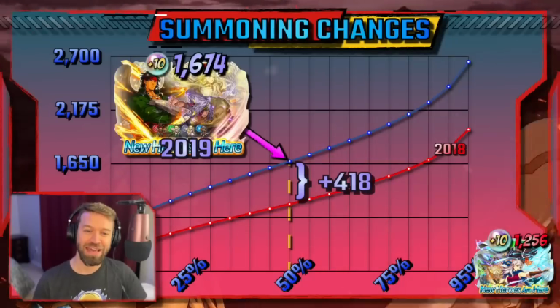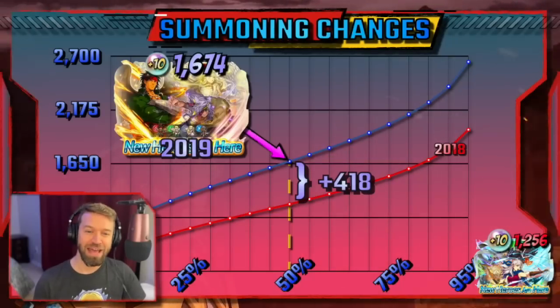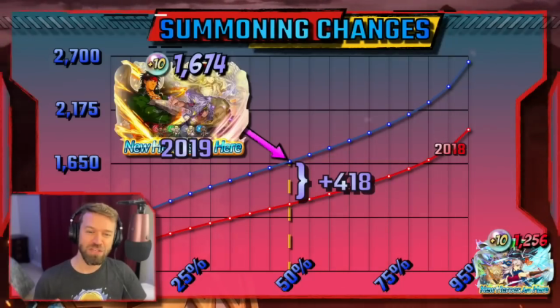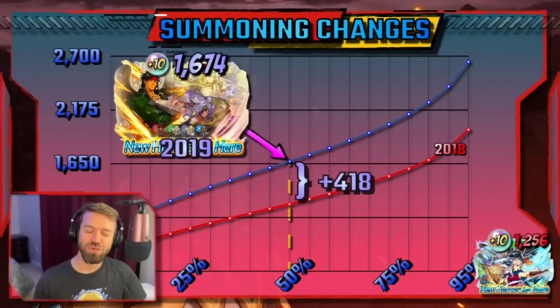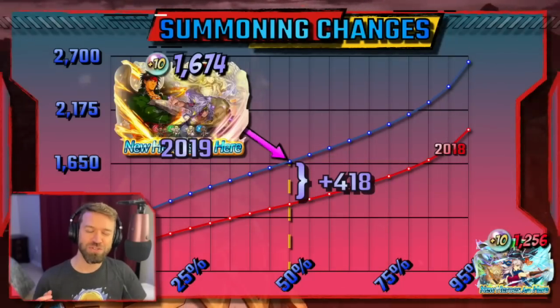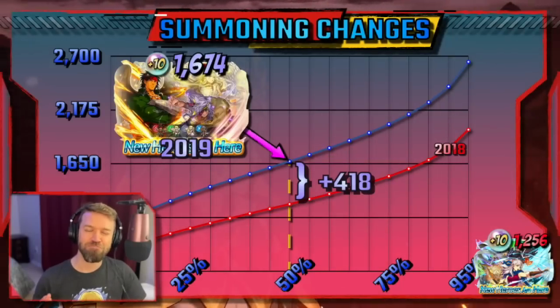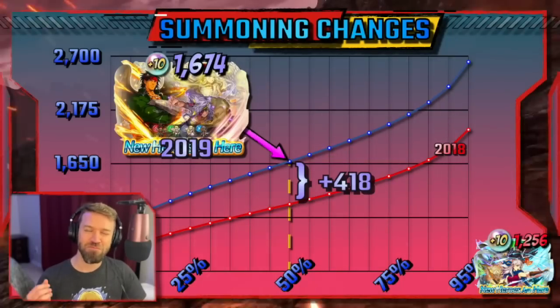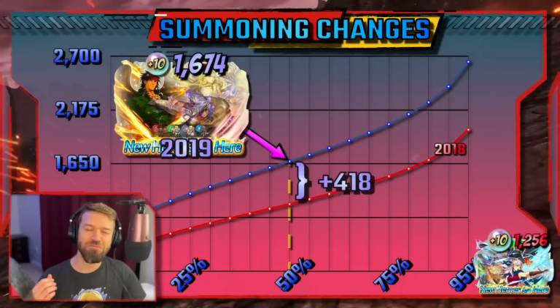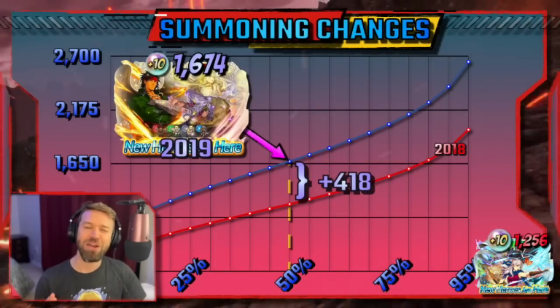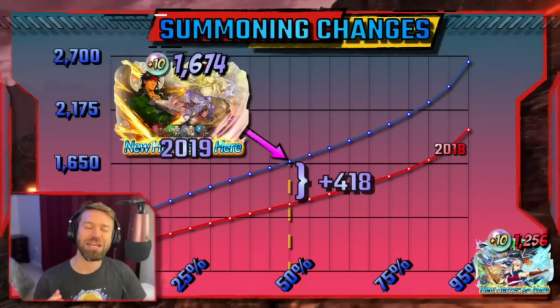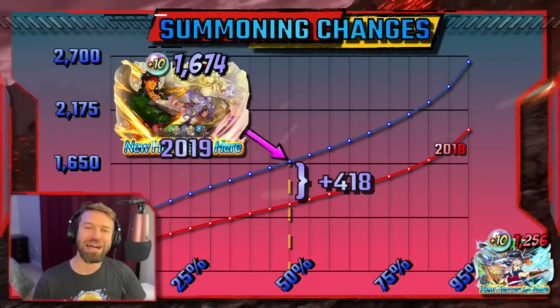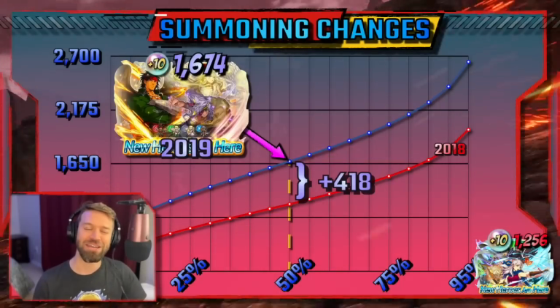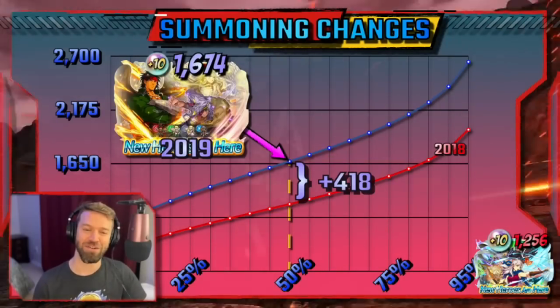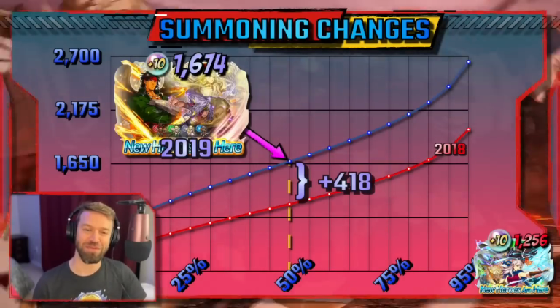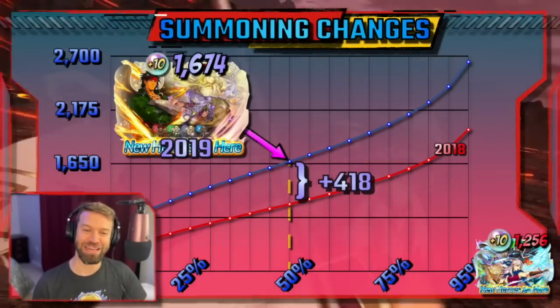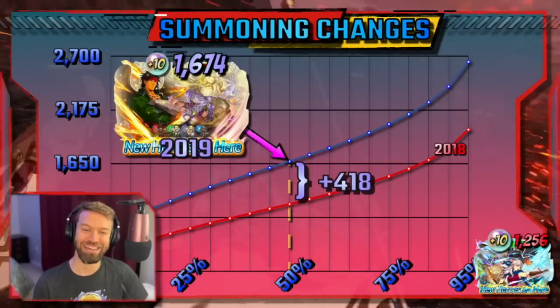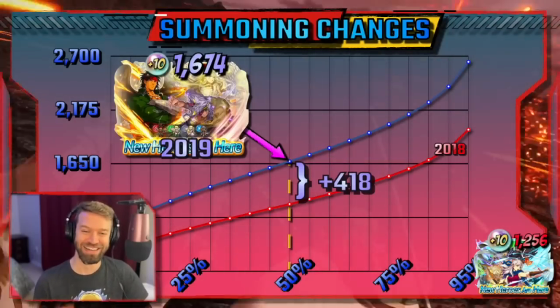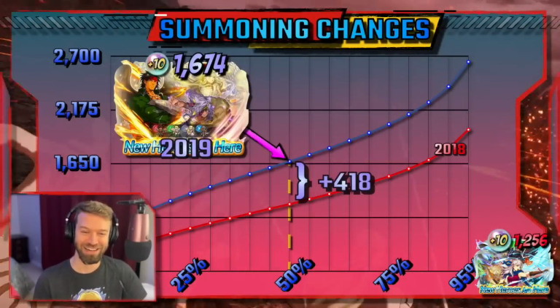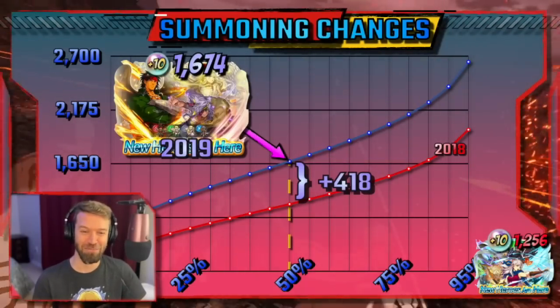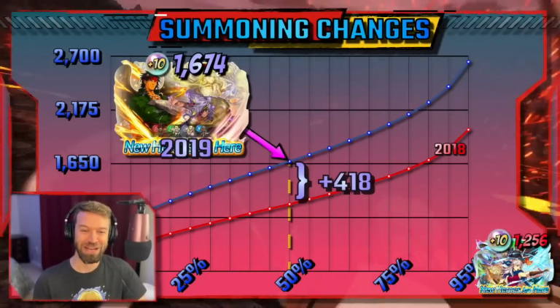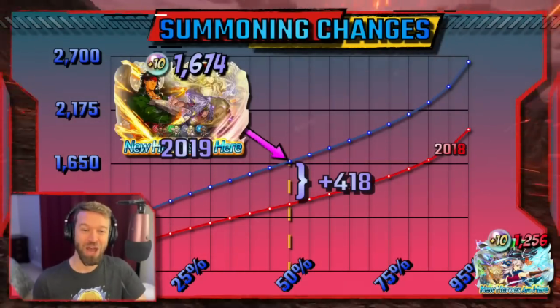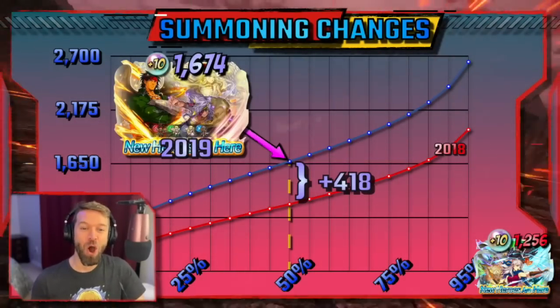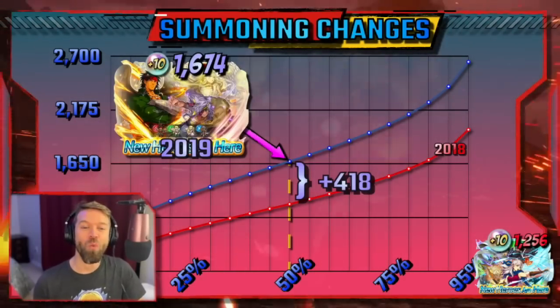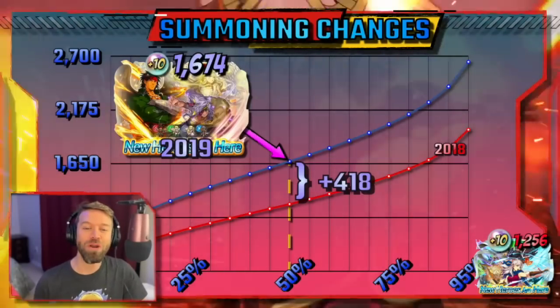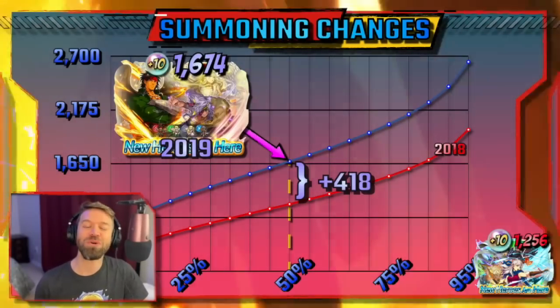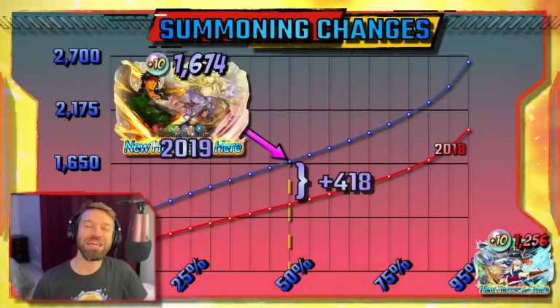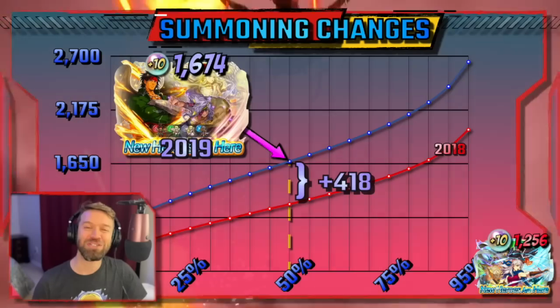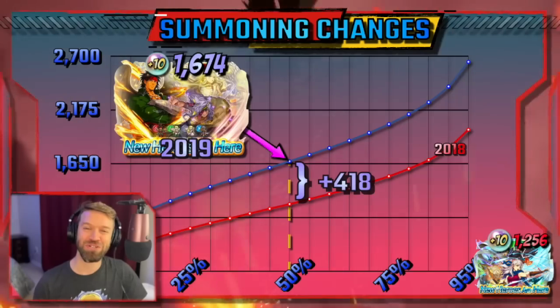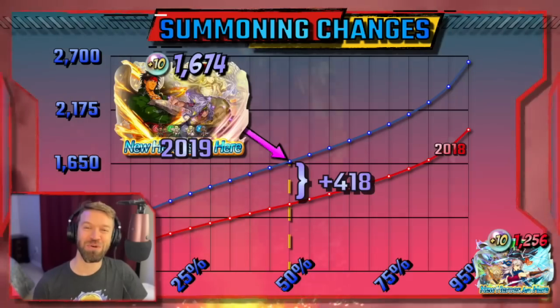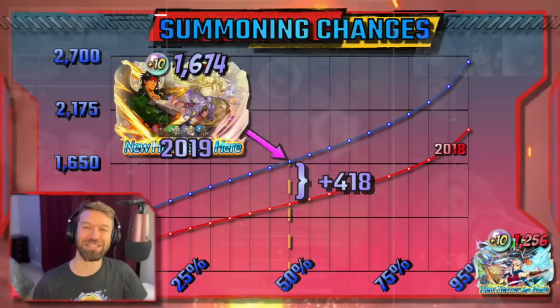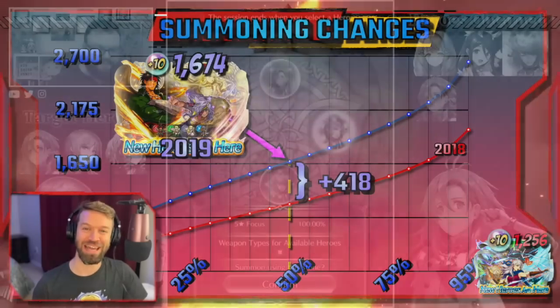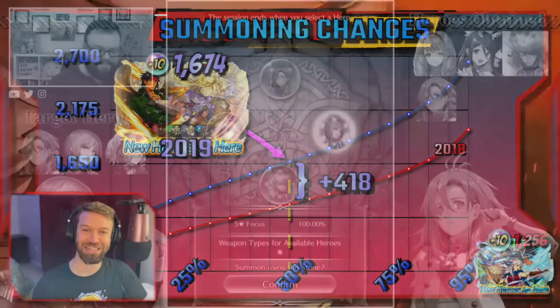That 3% rate that you see is shared between every focus unit on the banner and drops to 0.75% when you're looking at individual focuses for a 4-person banner. I remember noticing that I wasn't getting as many 5-stars at this time and I just wrote it off as bad luck. This was very naive of me, but what would they do to us next?